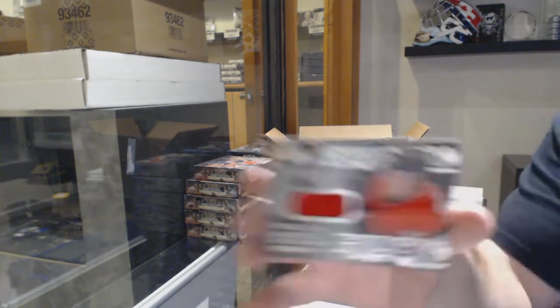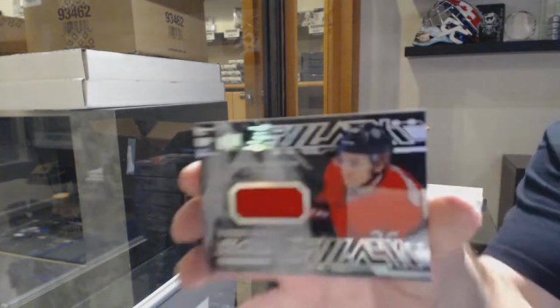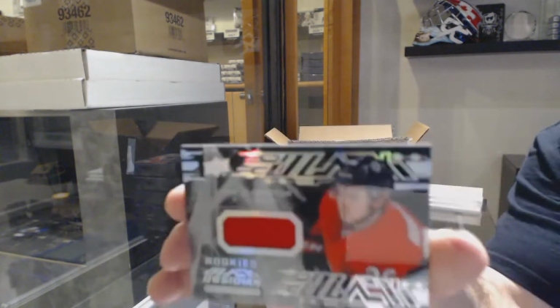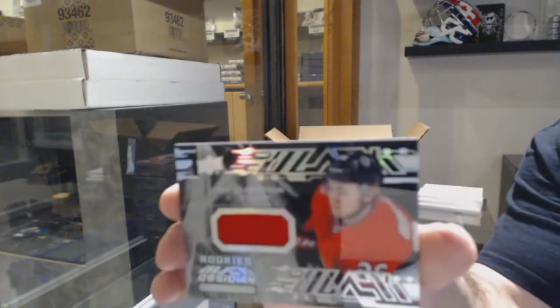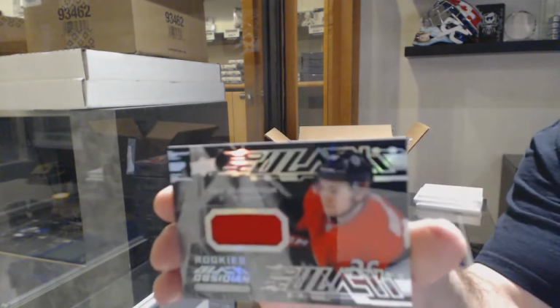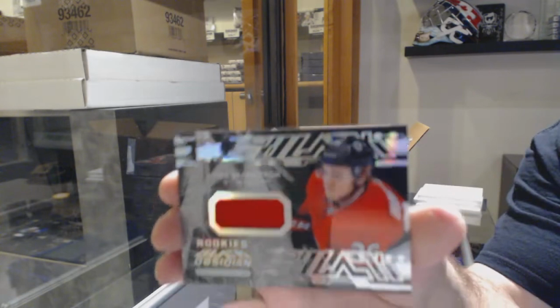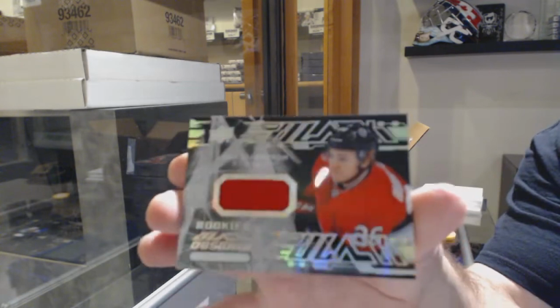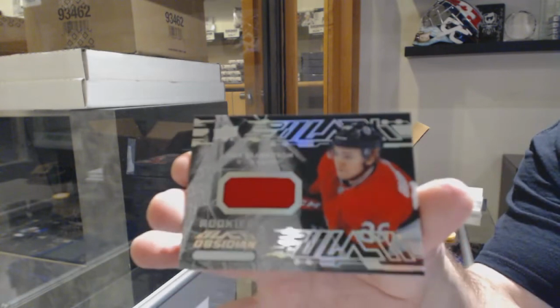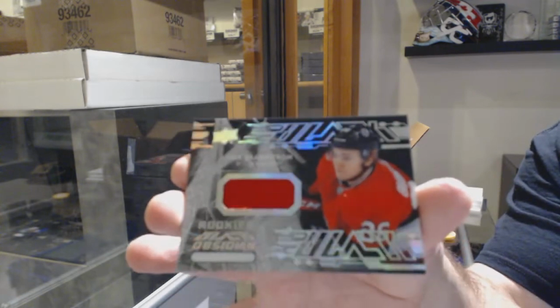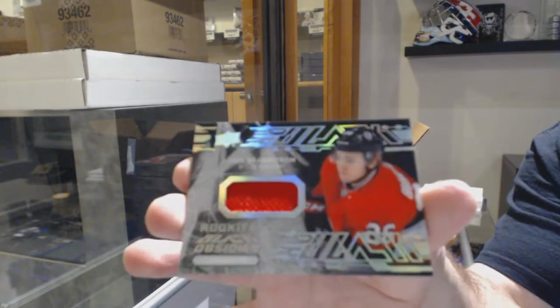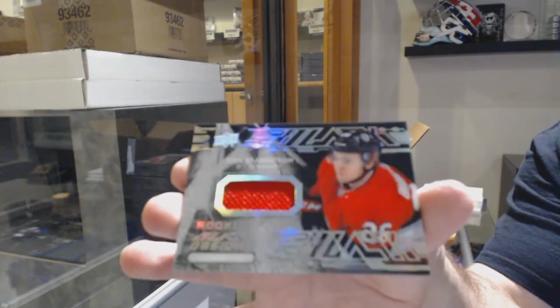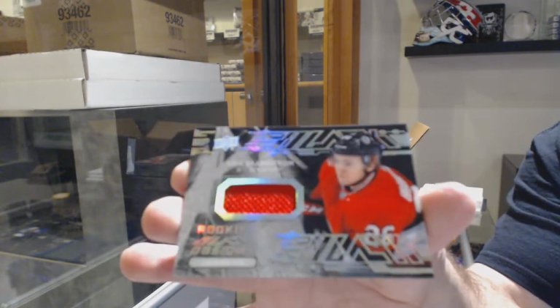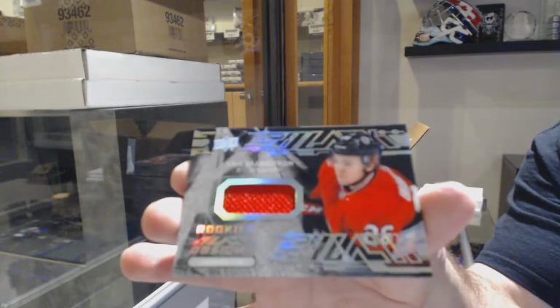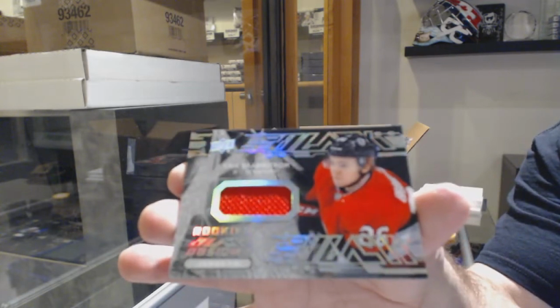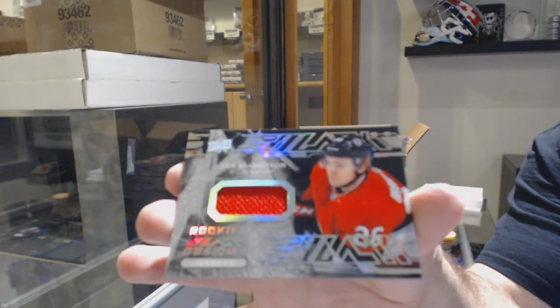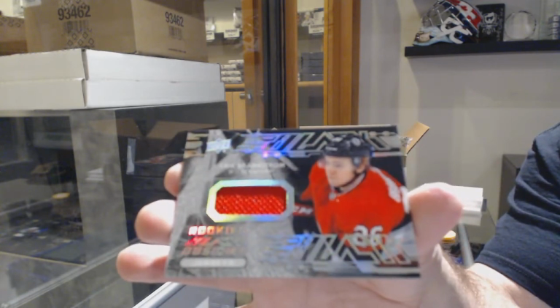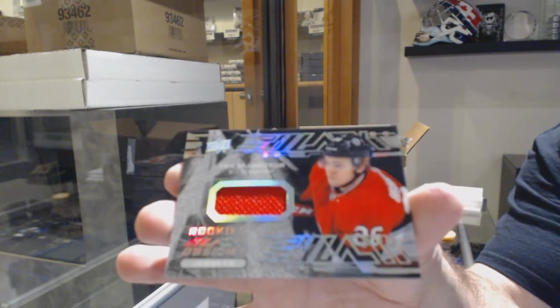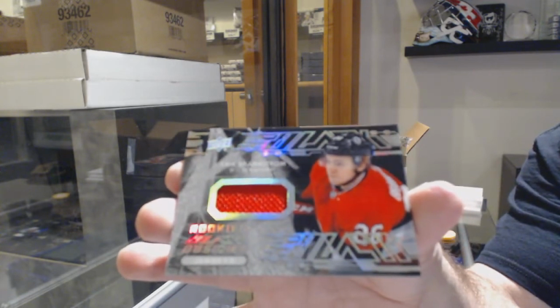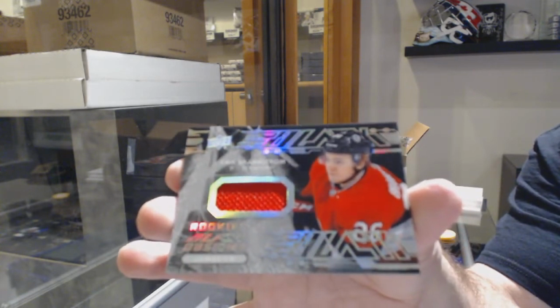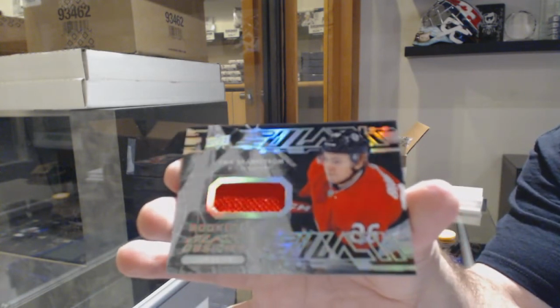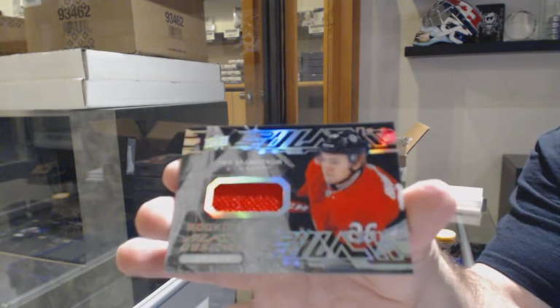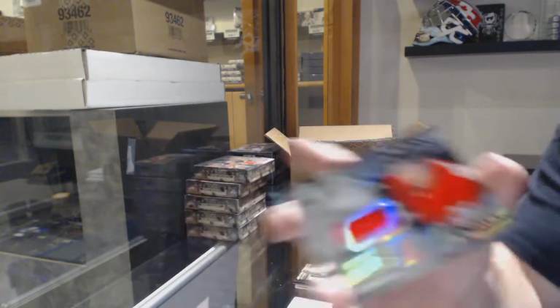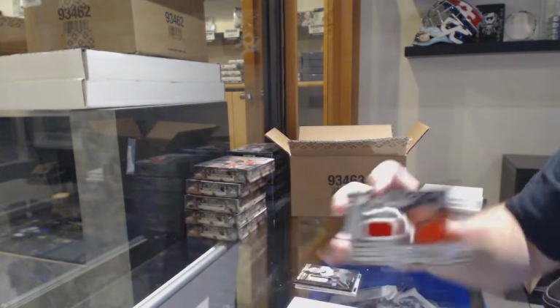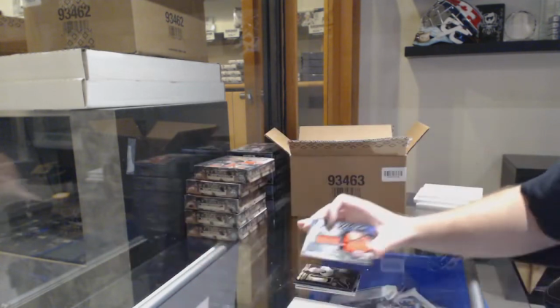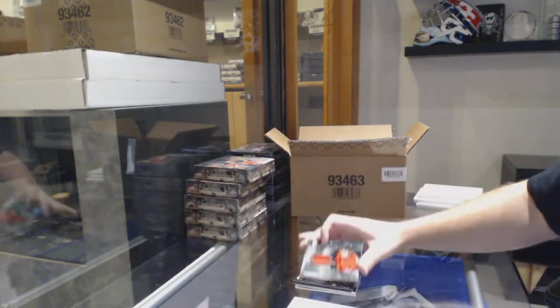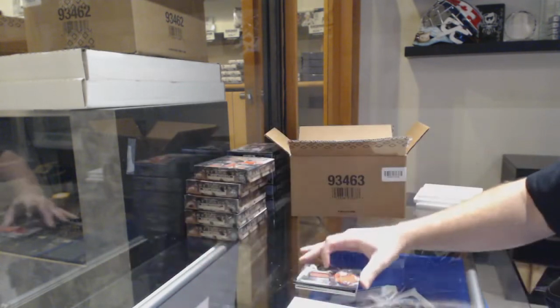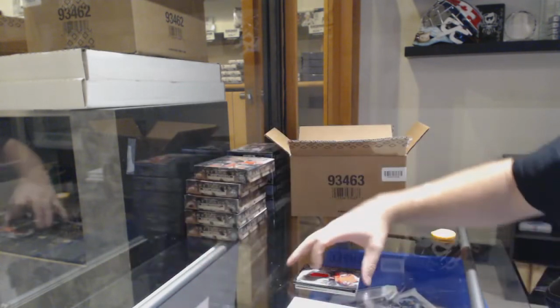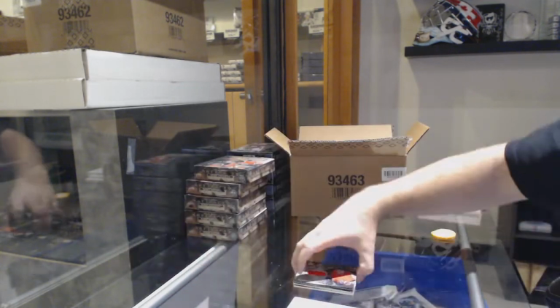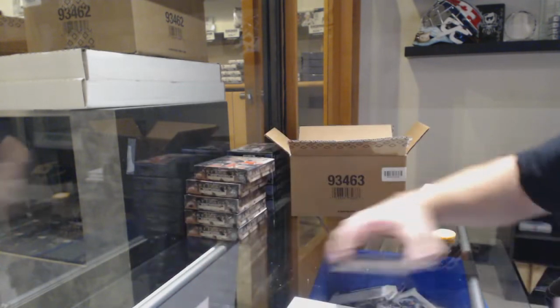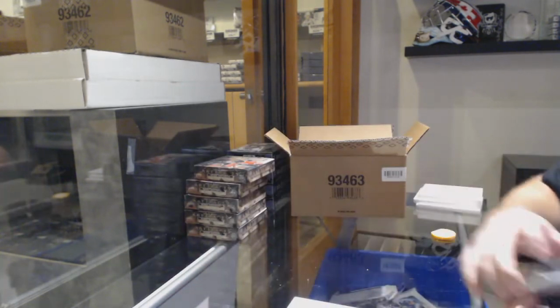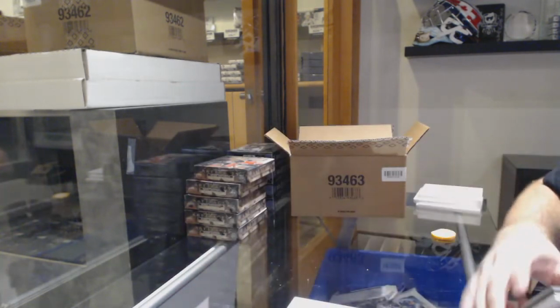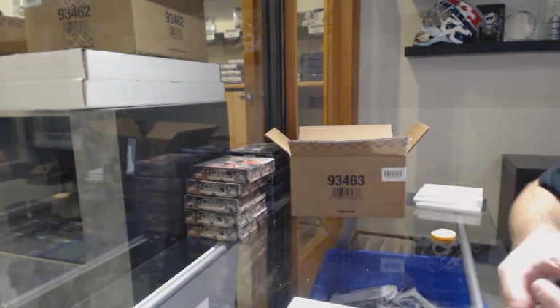And we've got for the Ottawa Senators, Eric Brandstrom, Obsidian Rookie Jersey.